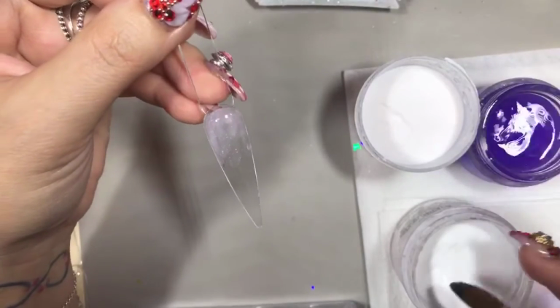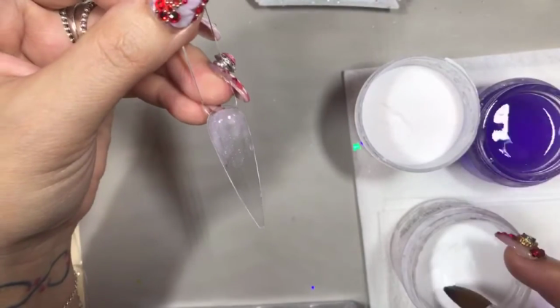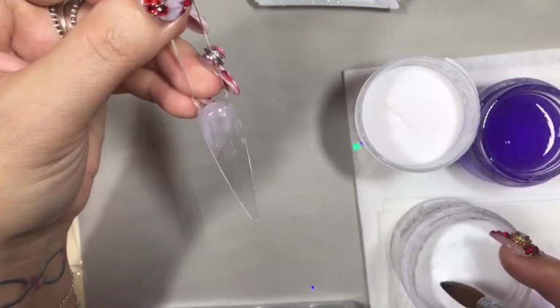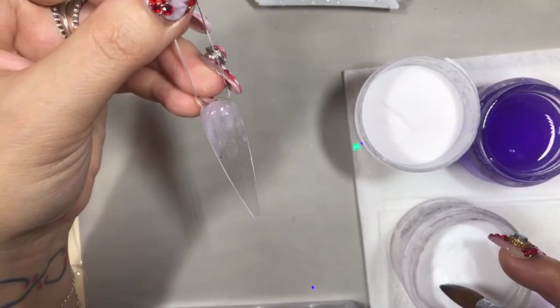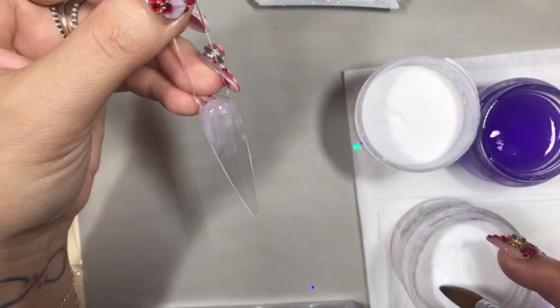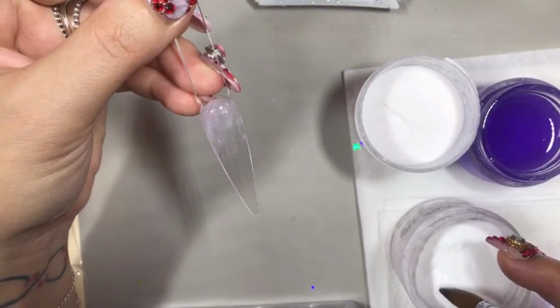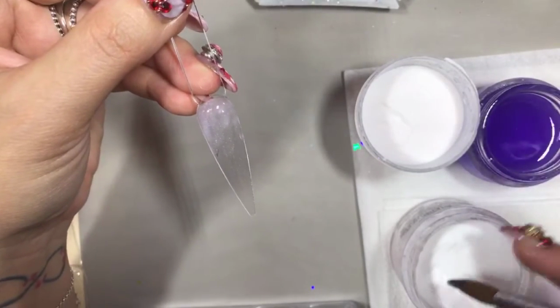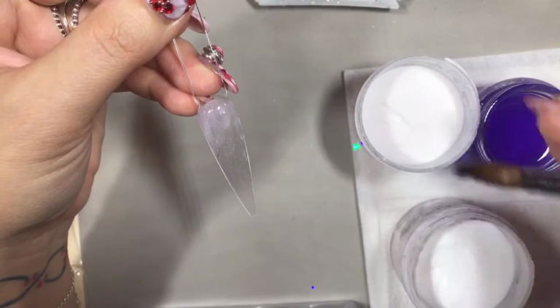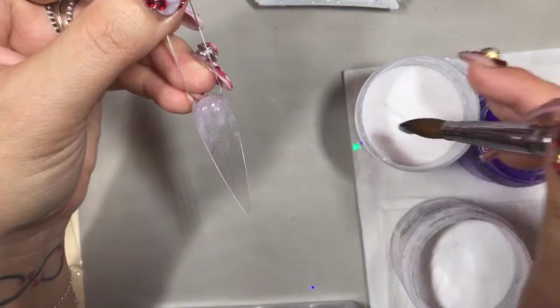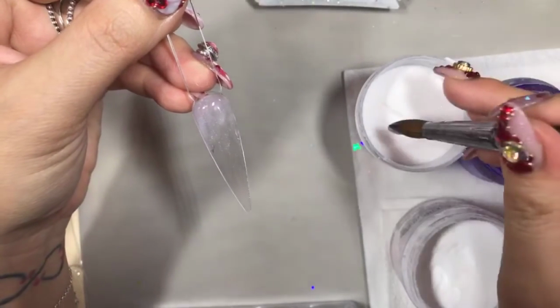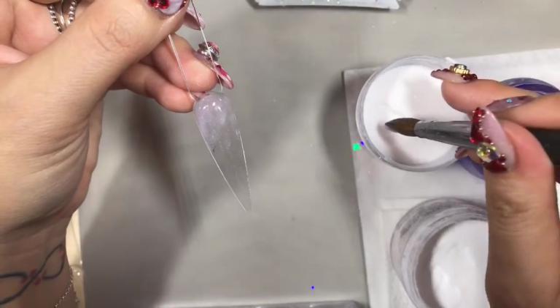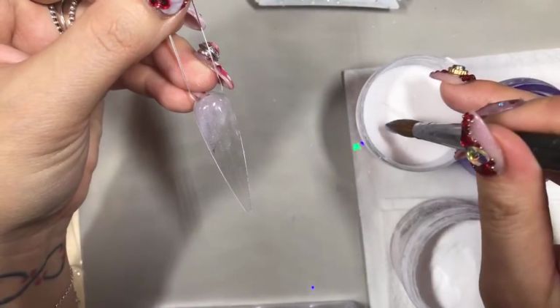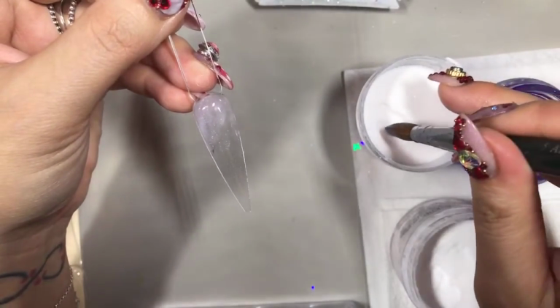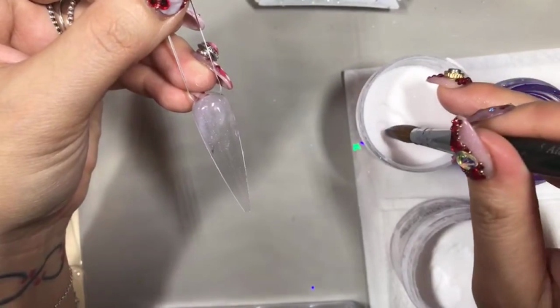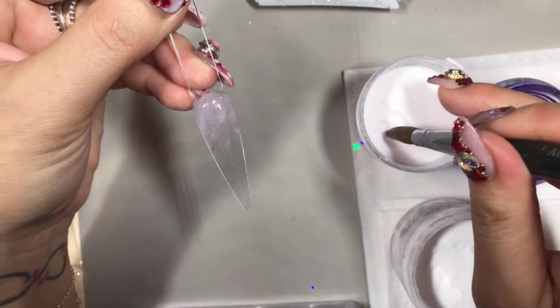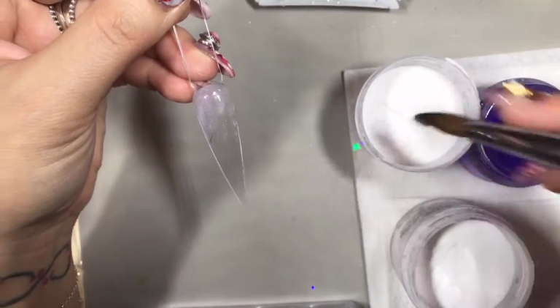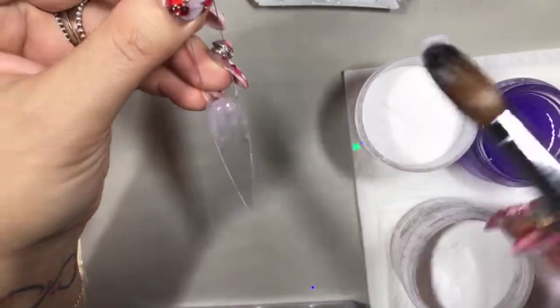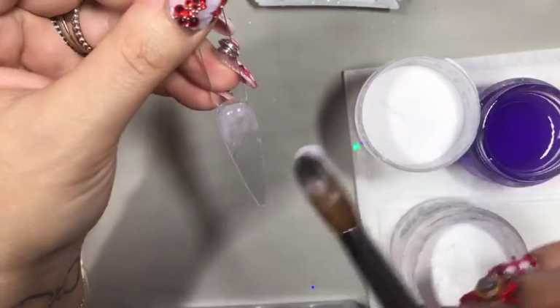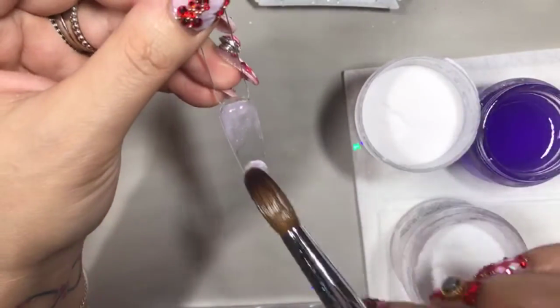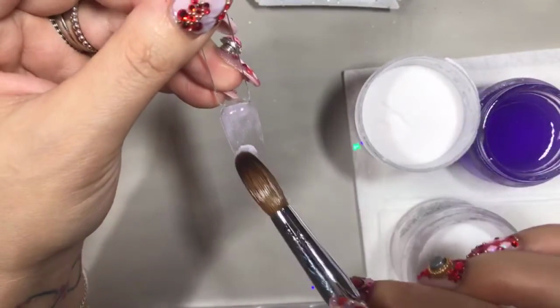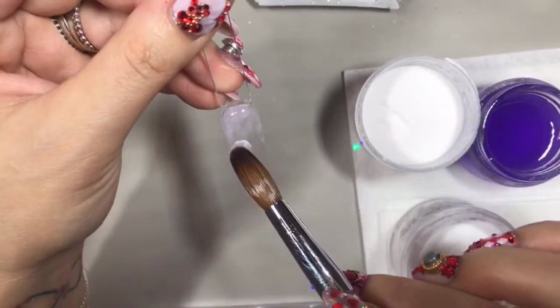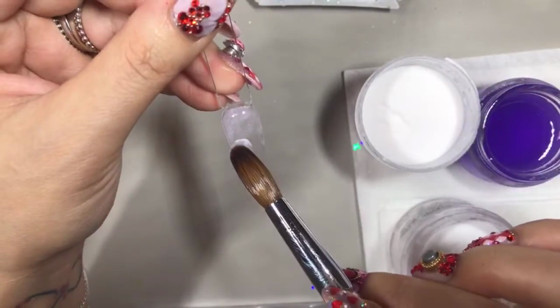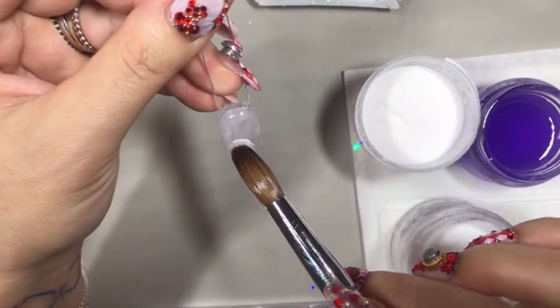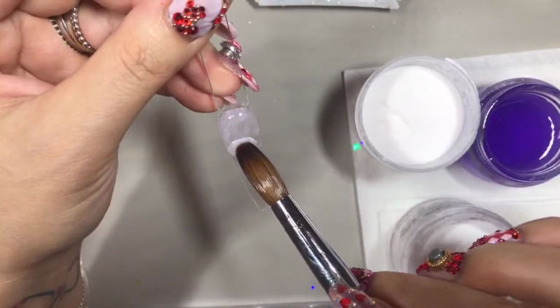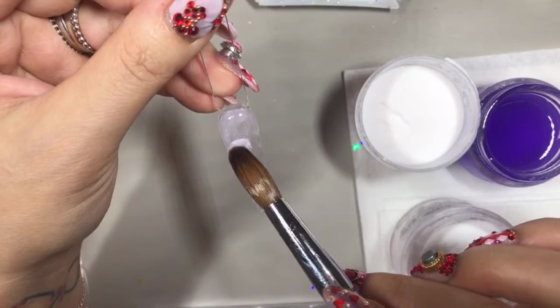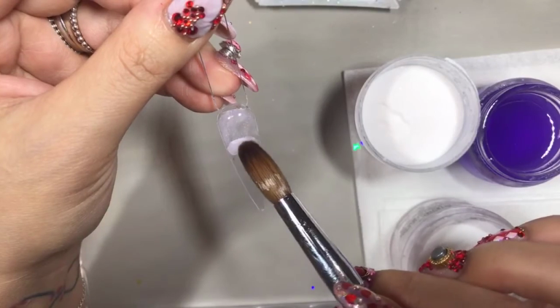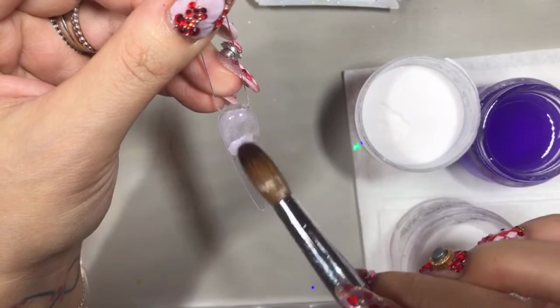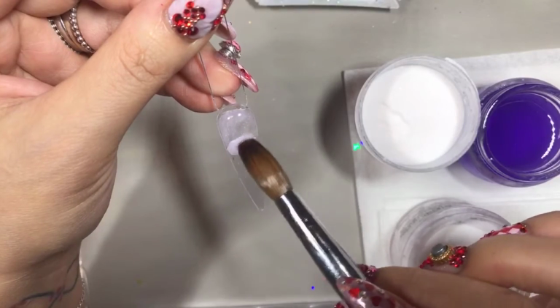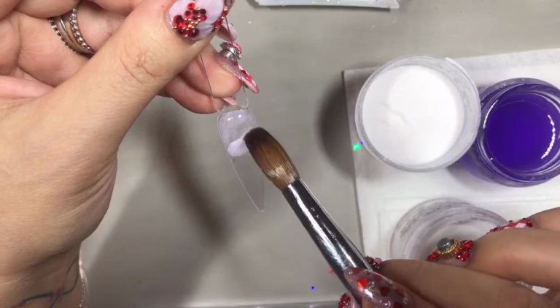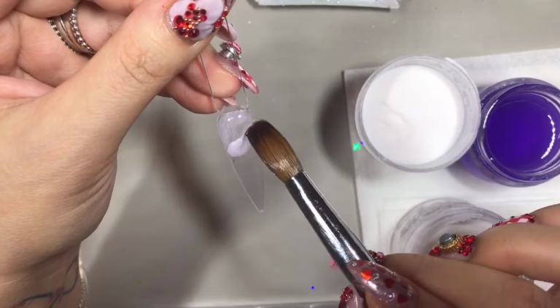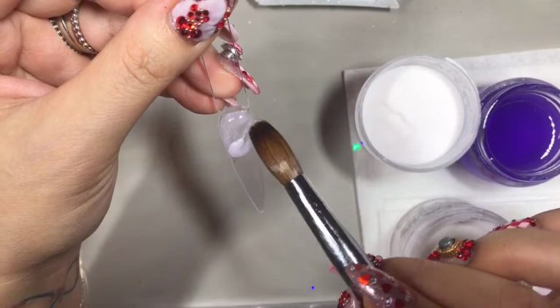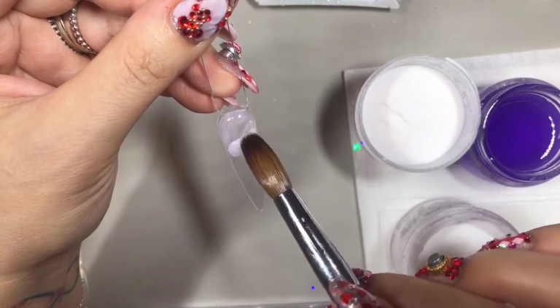It's looking really milky, but I'm going to continue because I just want to see how it turns out.